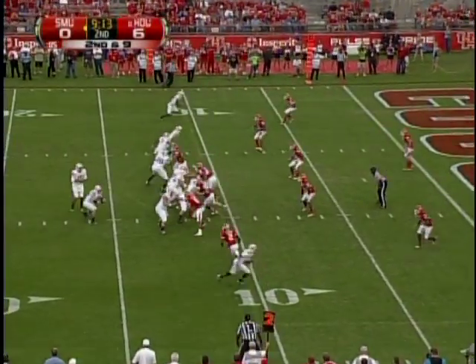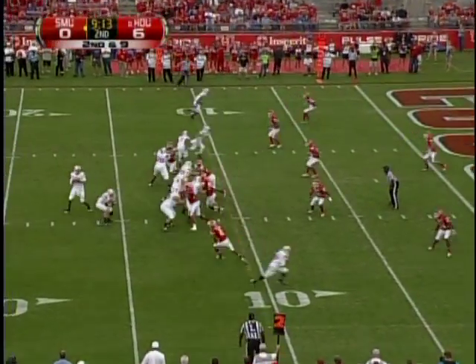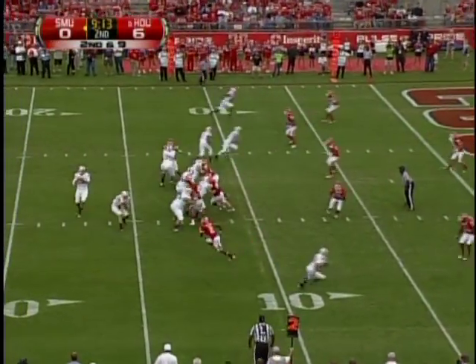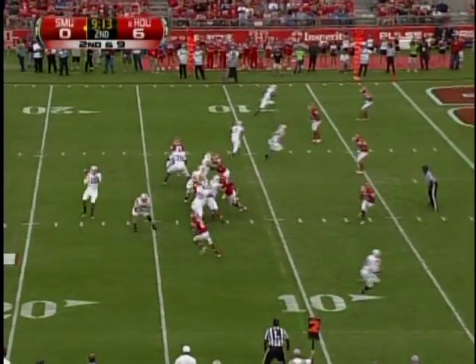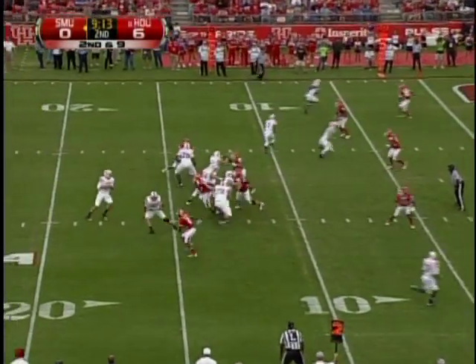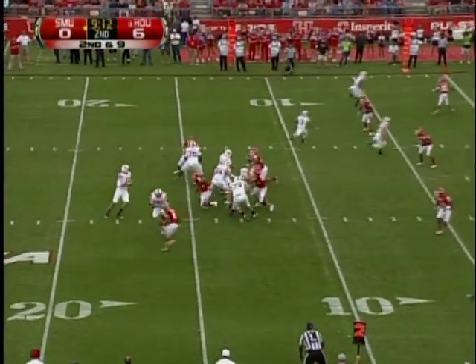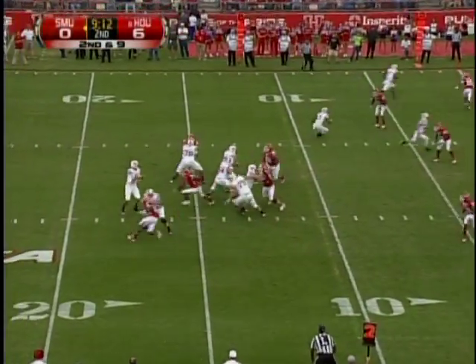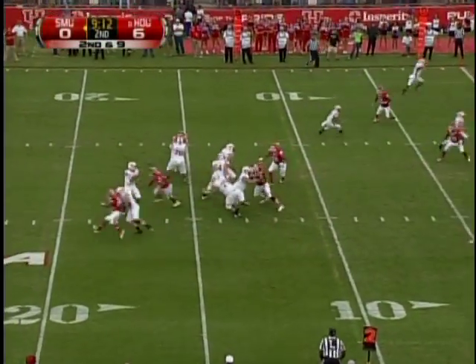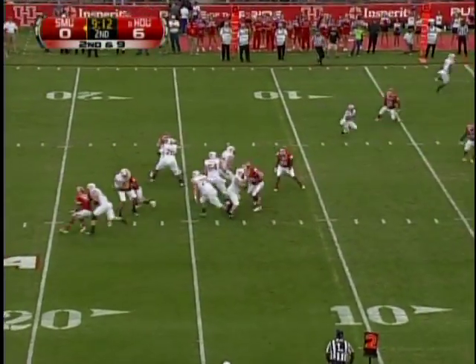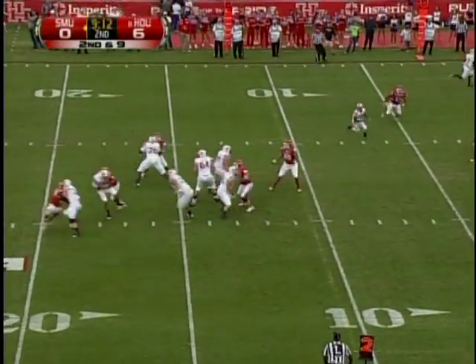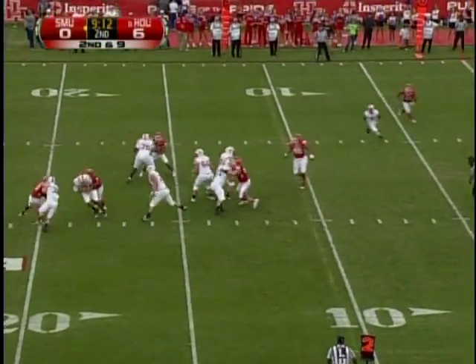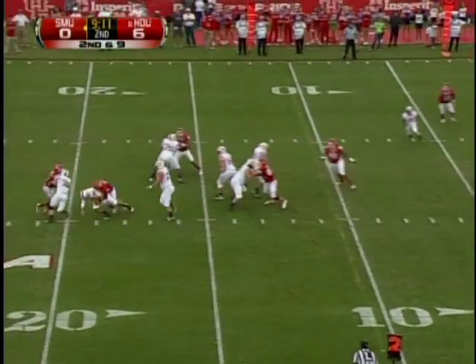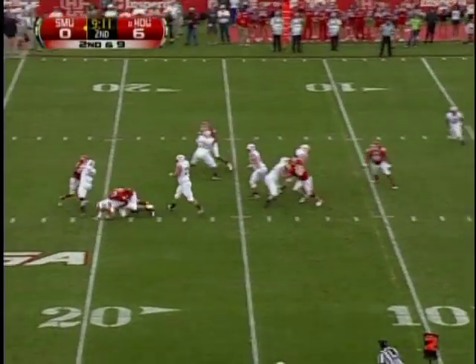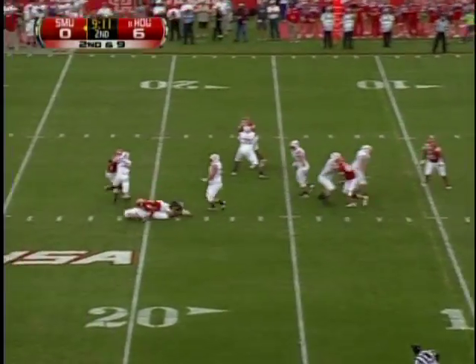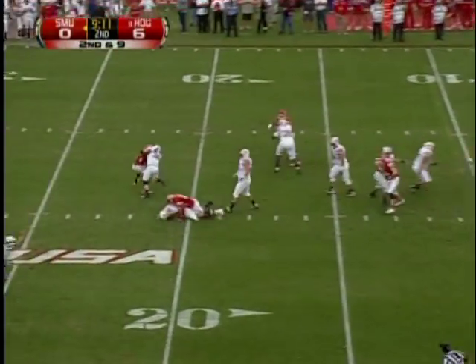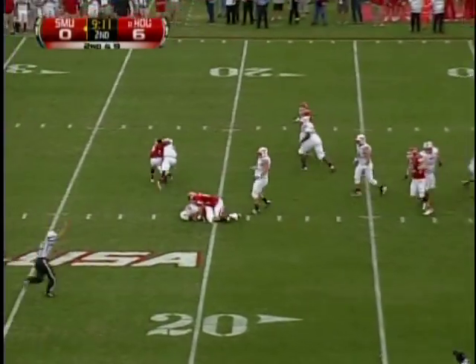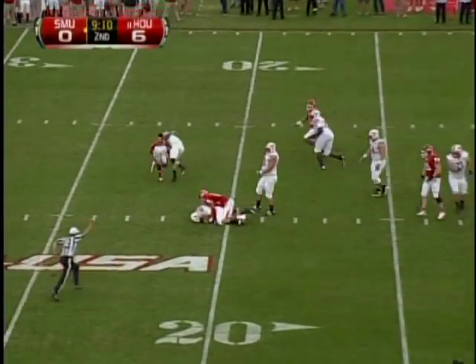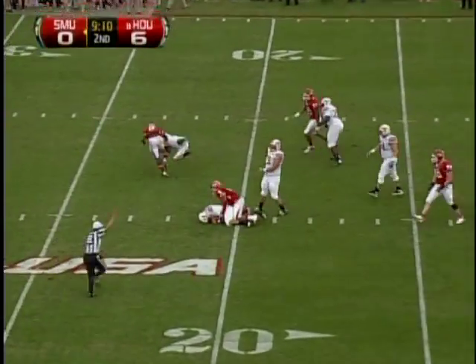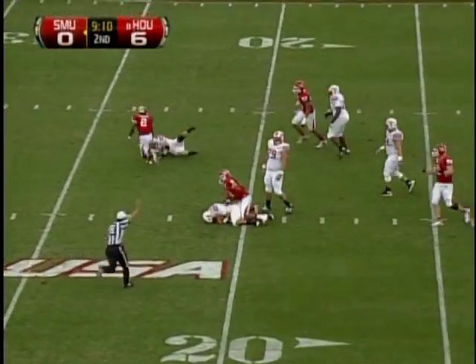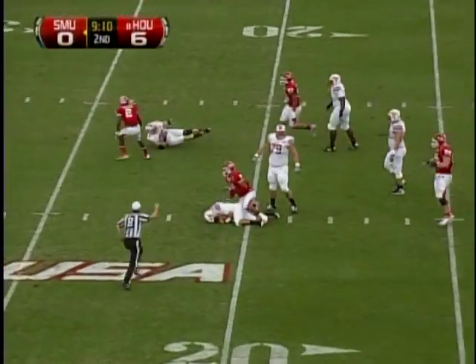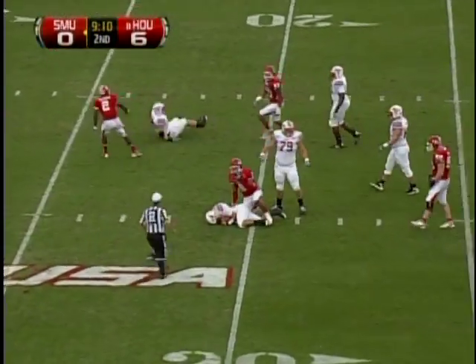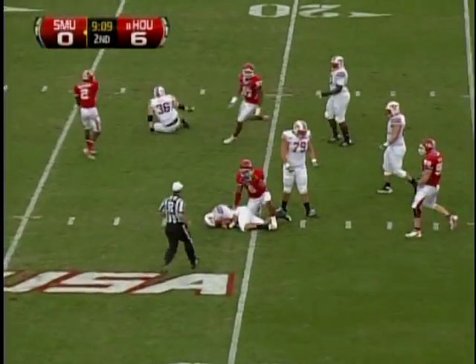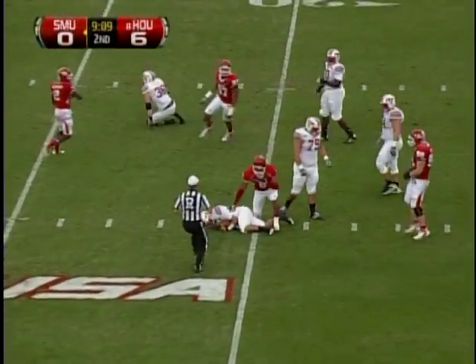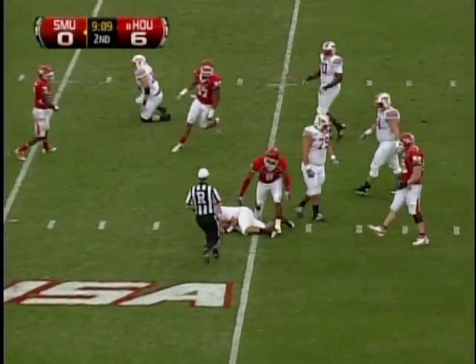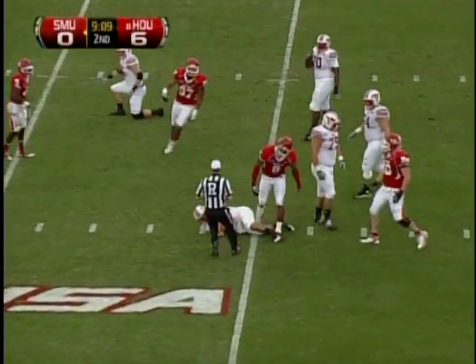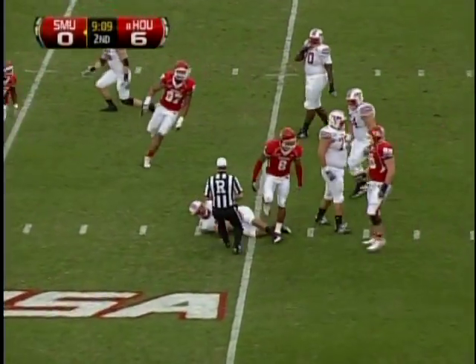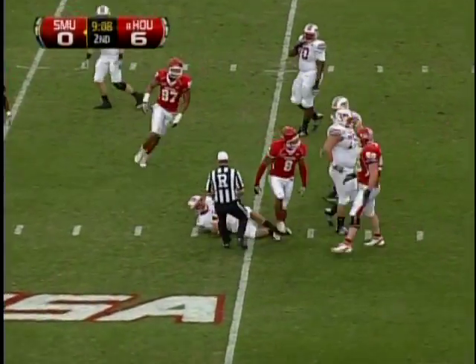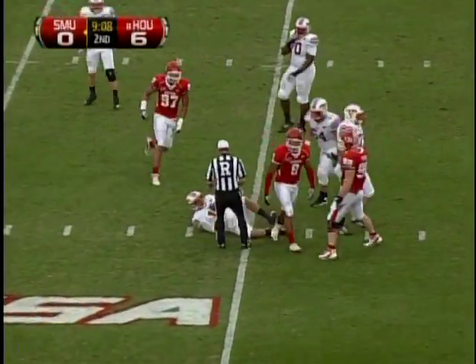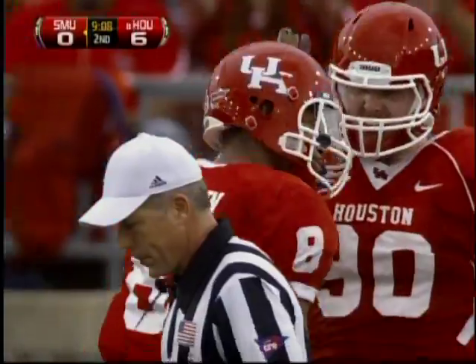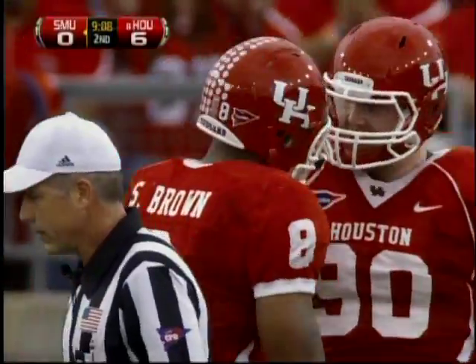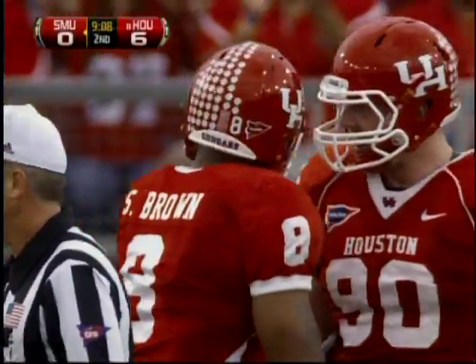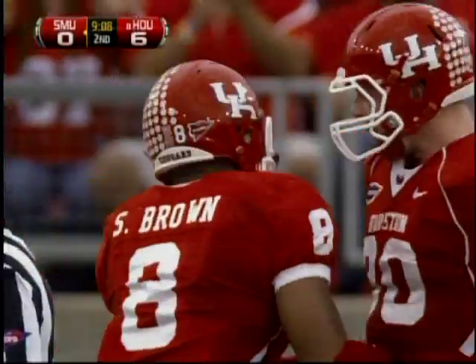McDermott gets a snap, blitz coming to the outside — they got him! Sammy Brown with a sack at the 18 yard line.